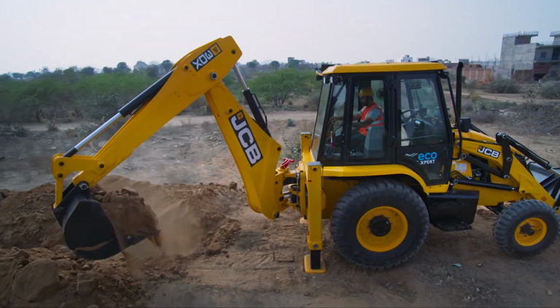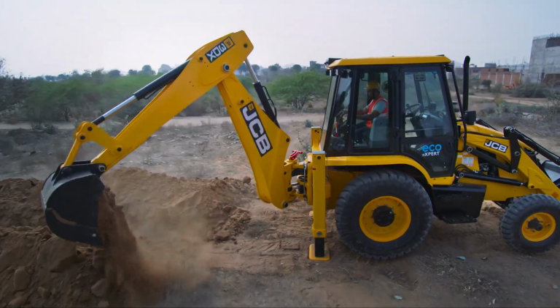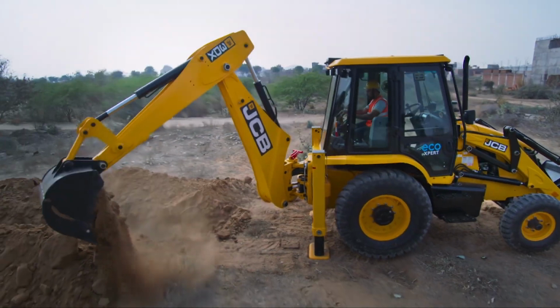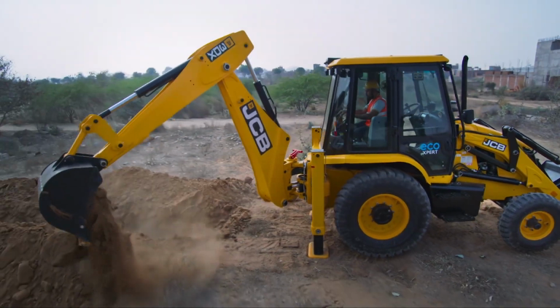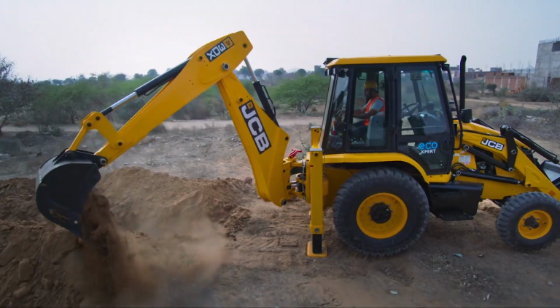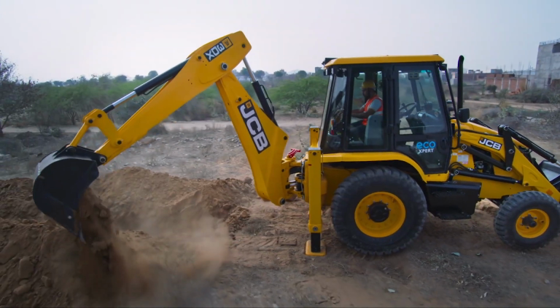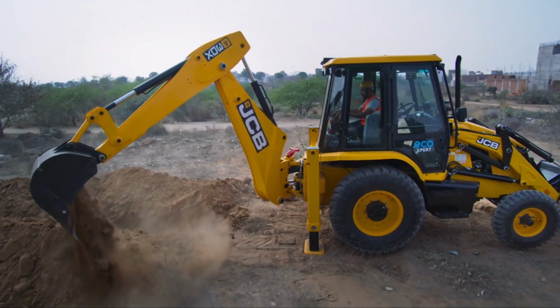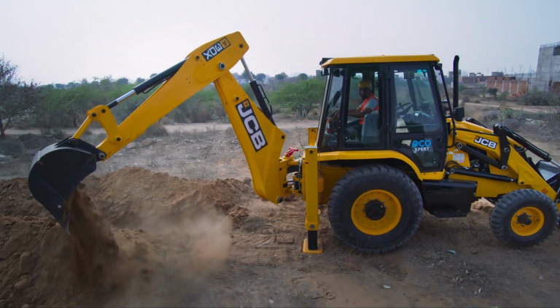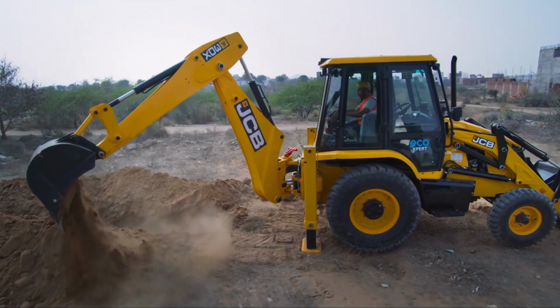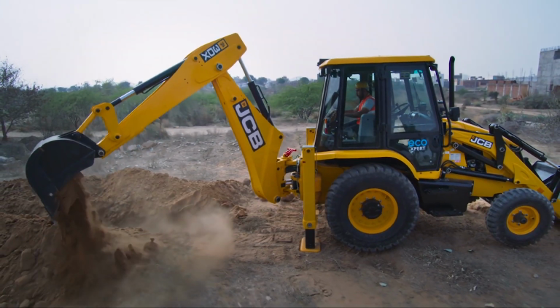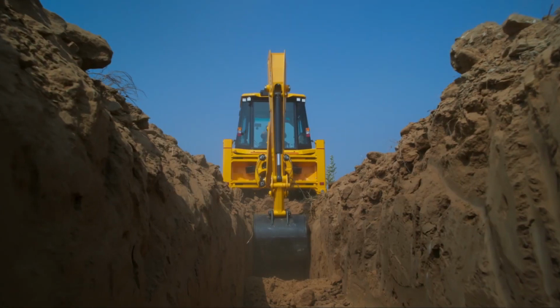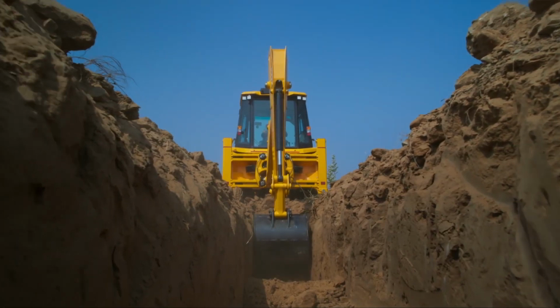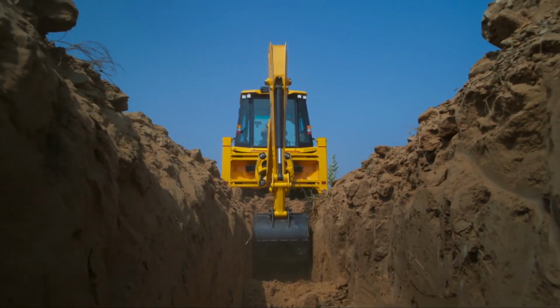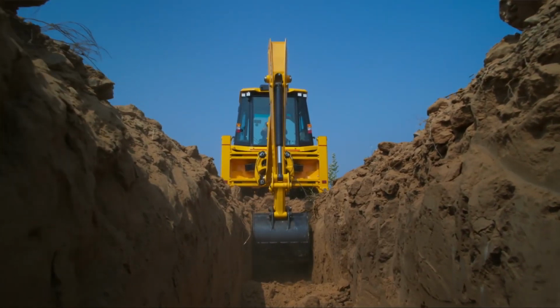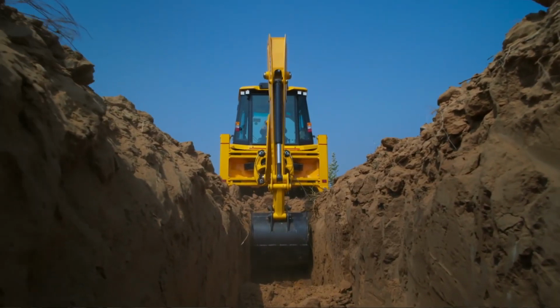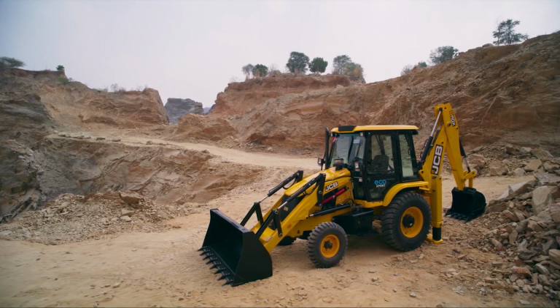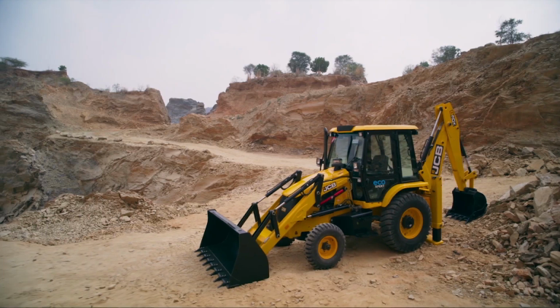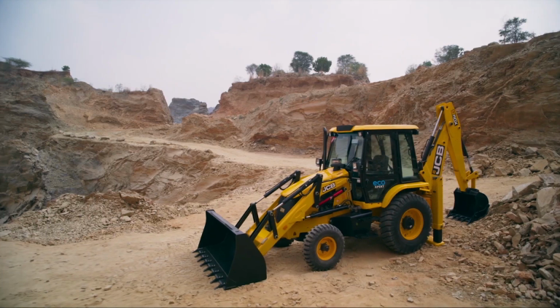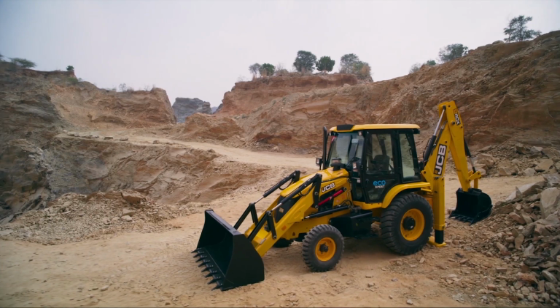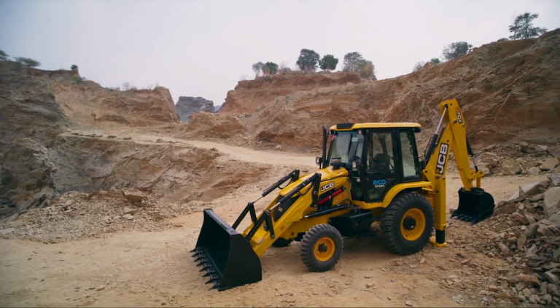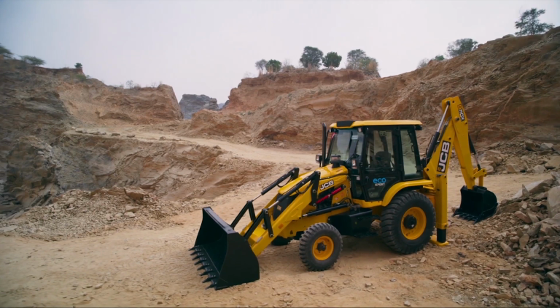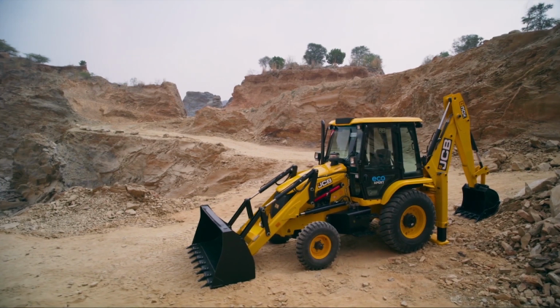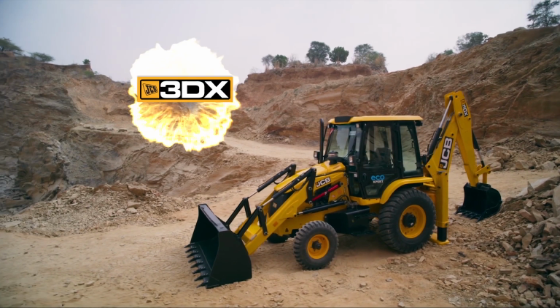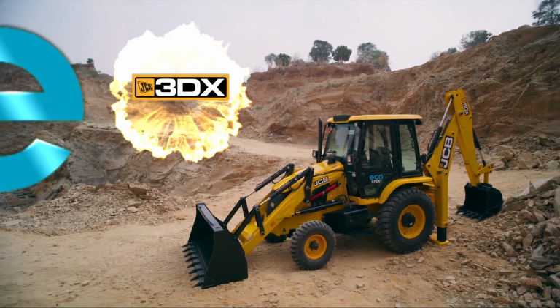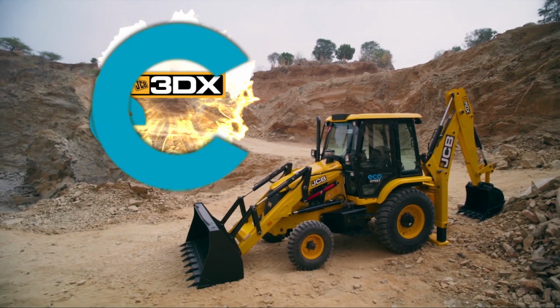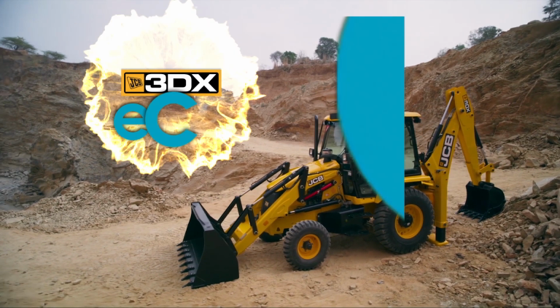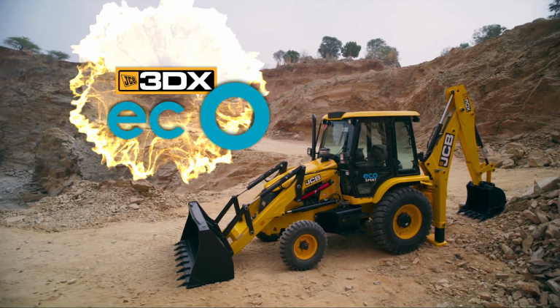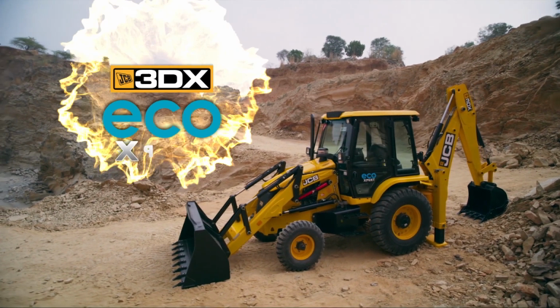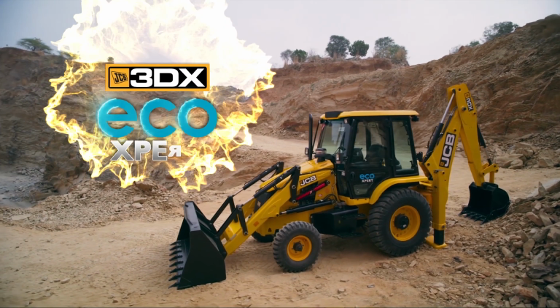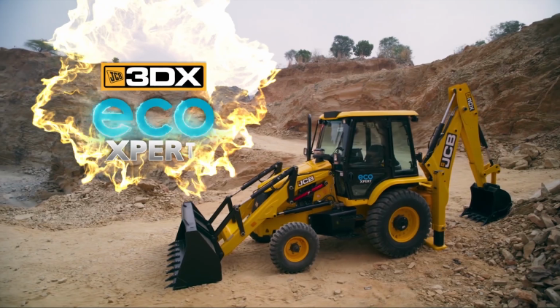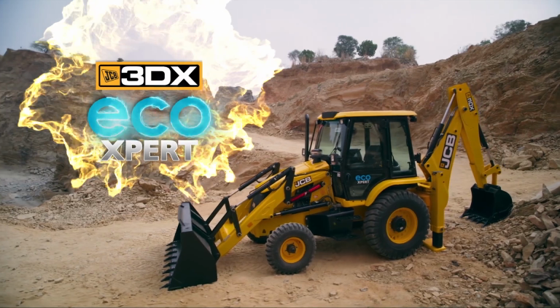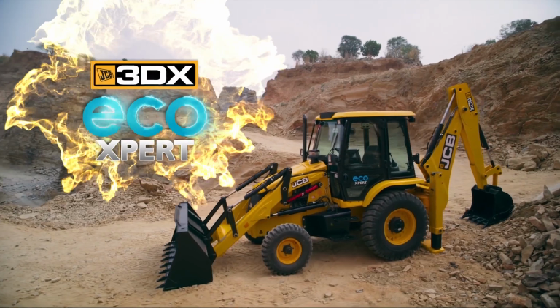Power your business with the new JCB 3DX Eco-Expert and get ahead of your game.